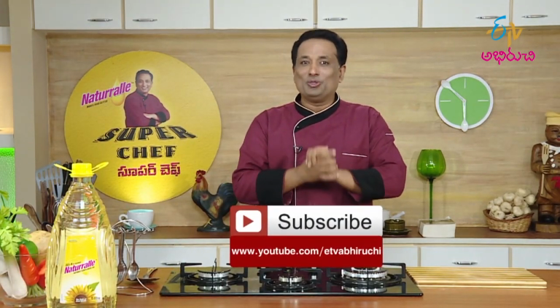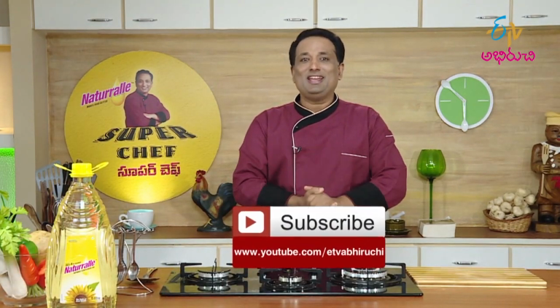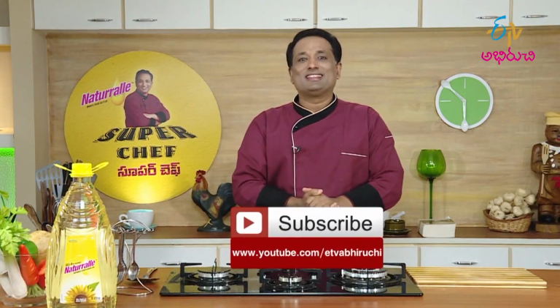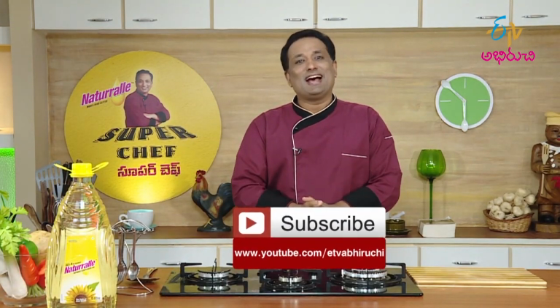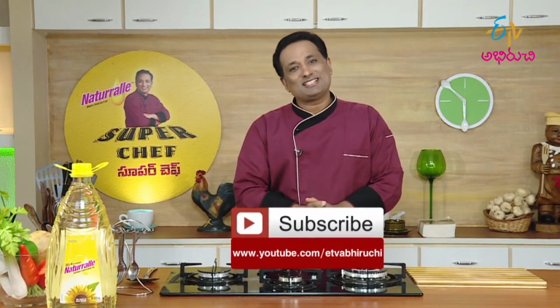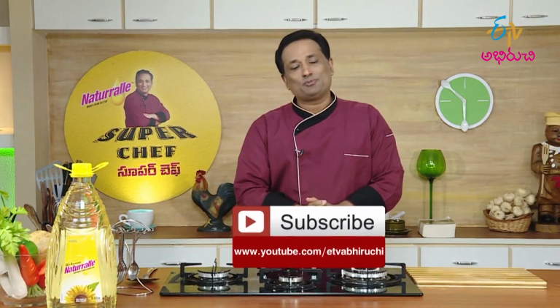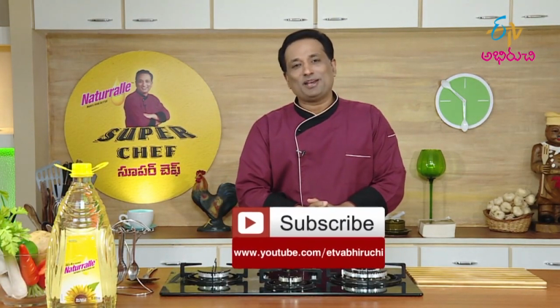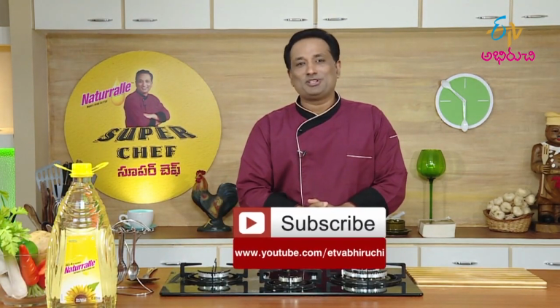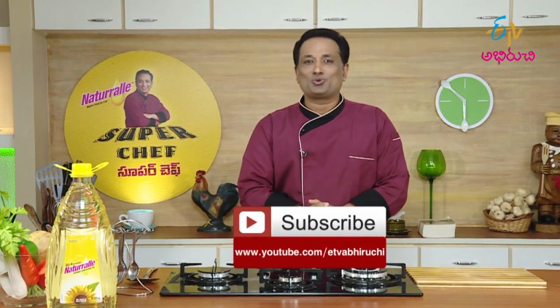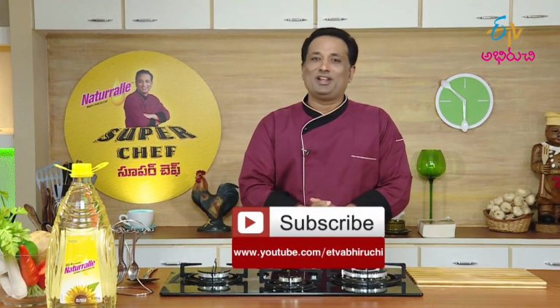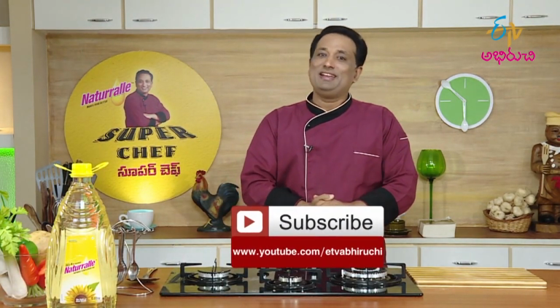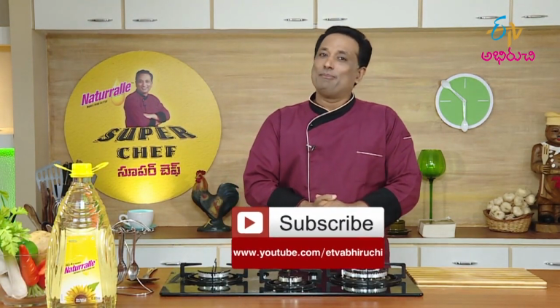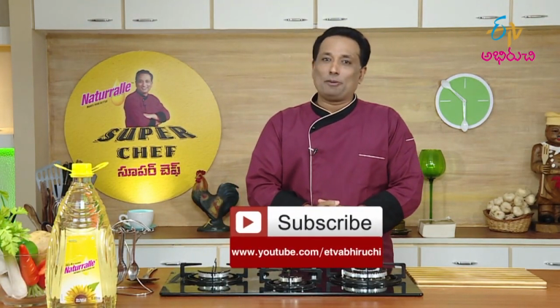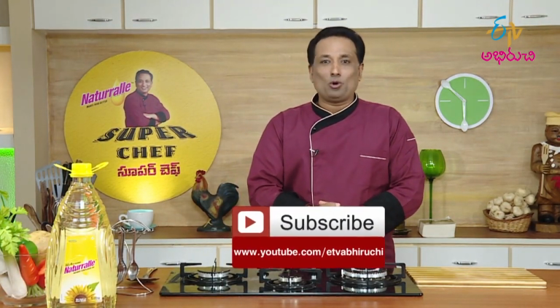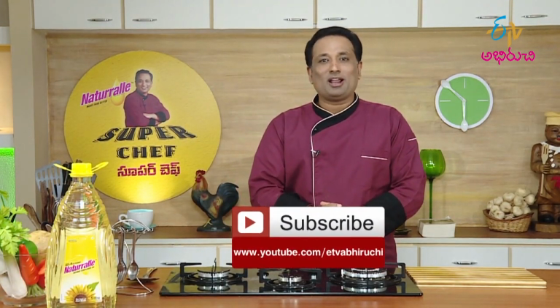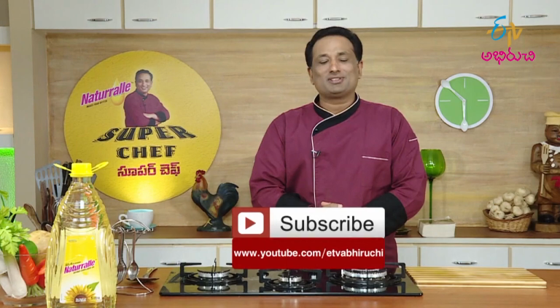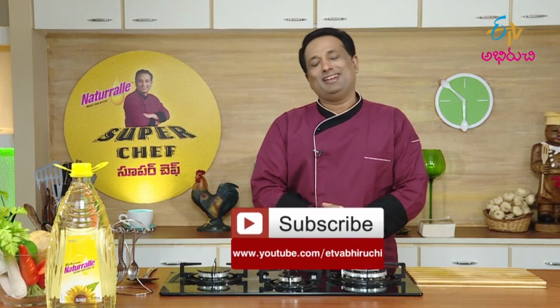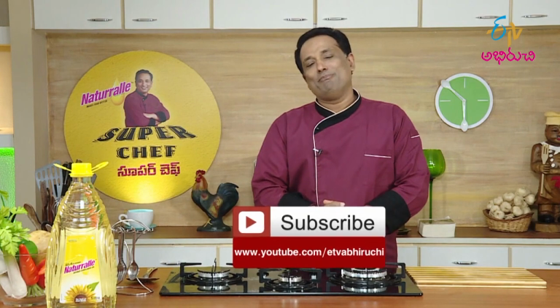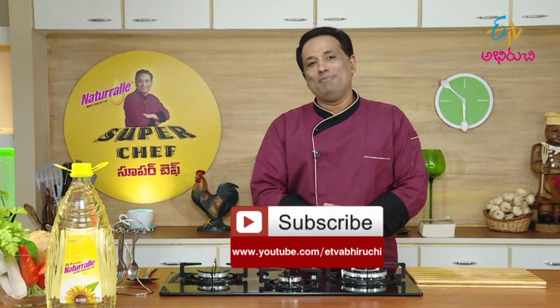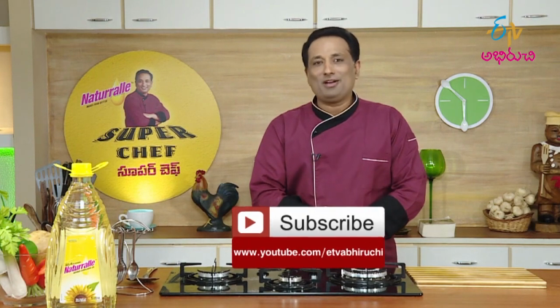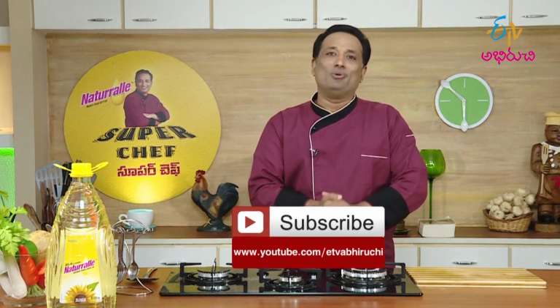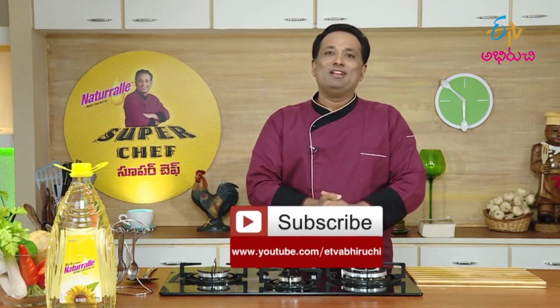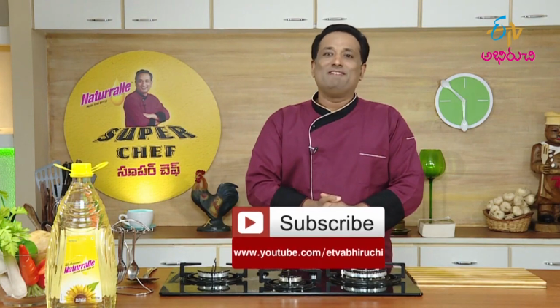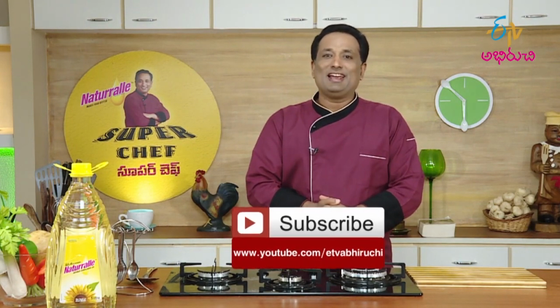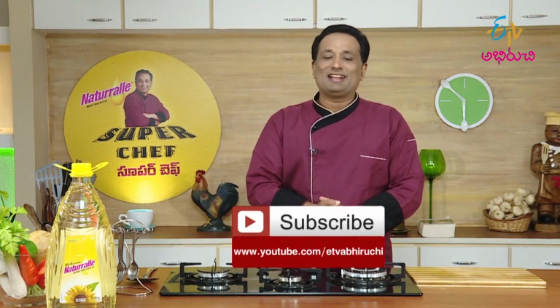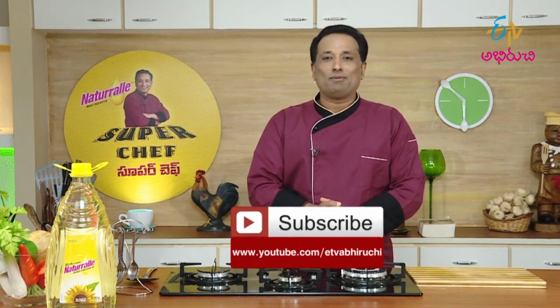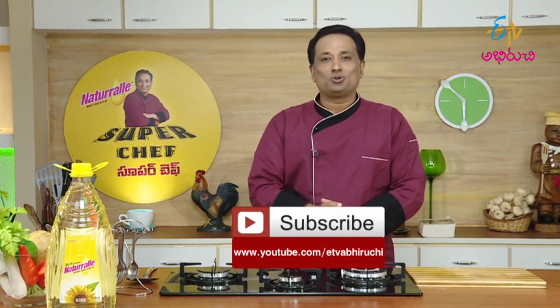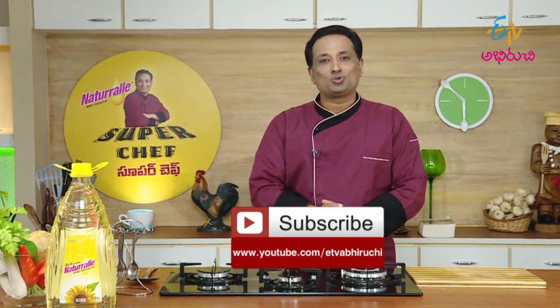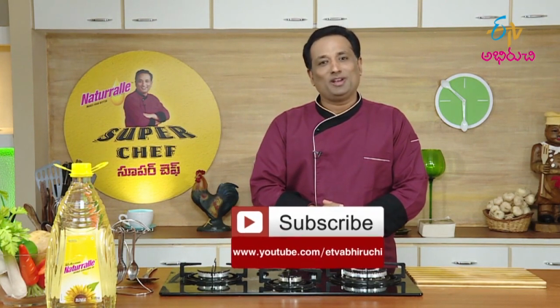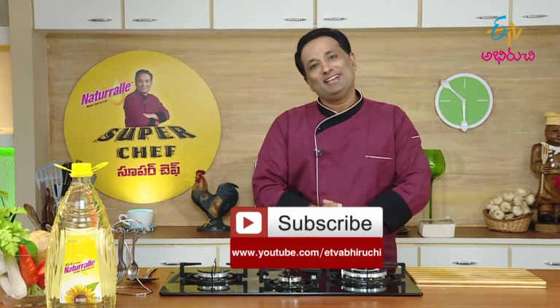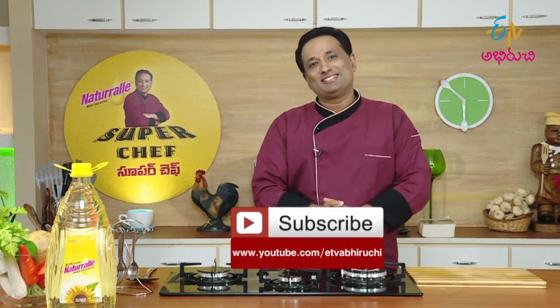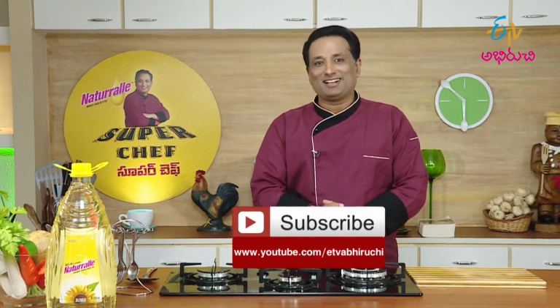Subscribe and choose your new program in VLINE time. Enjoy!